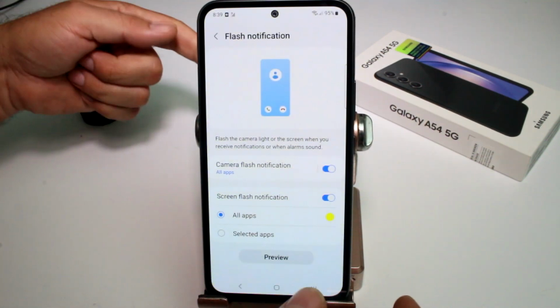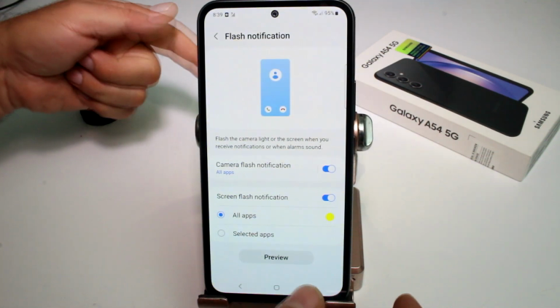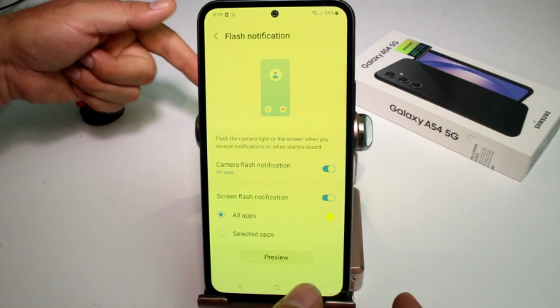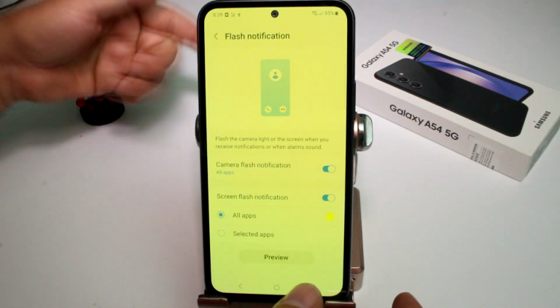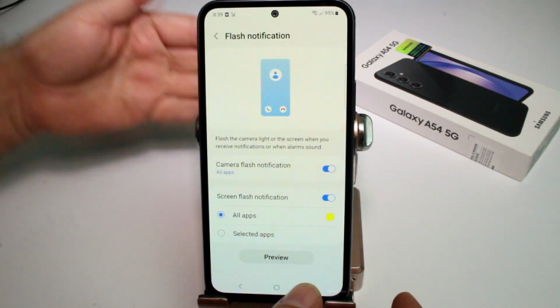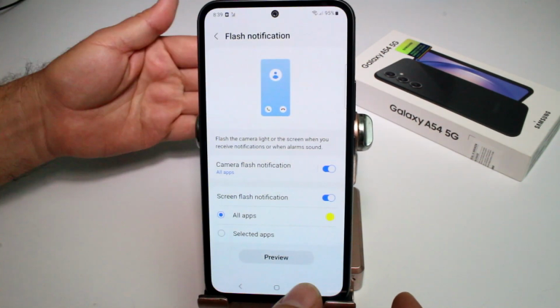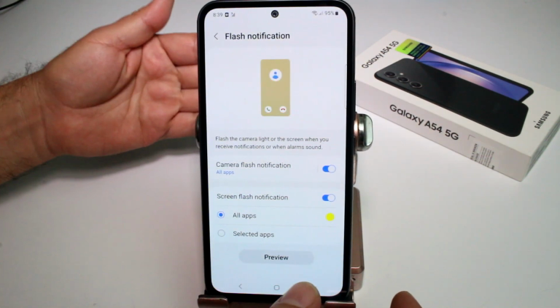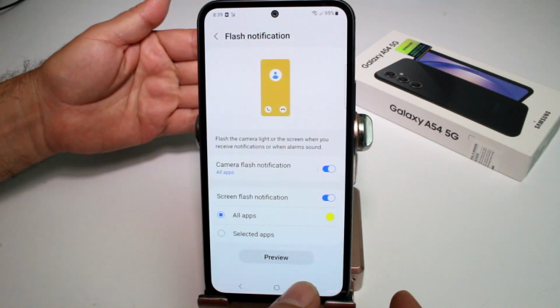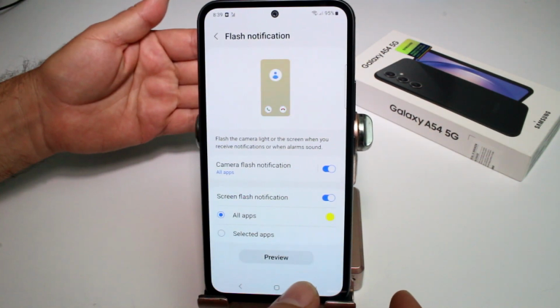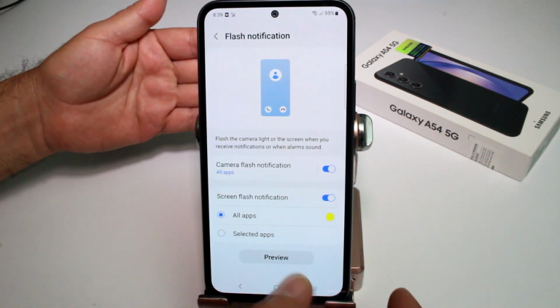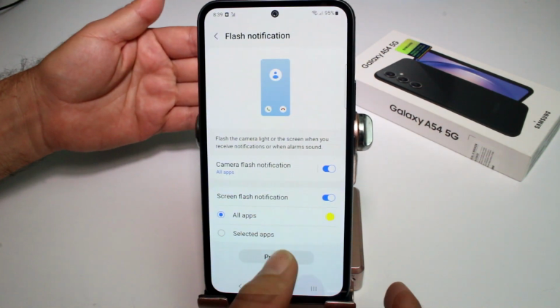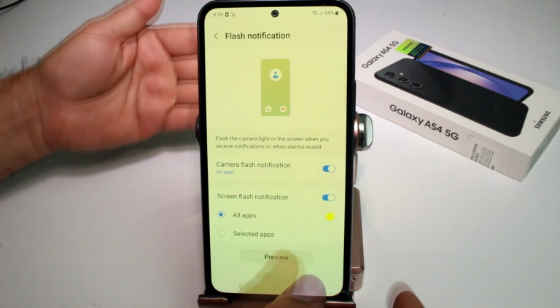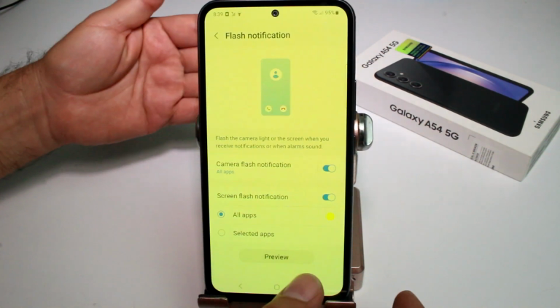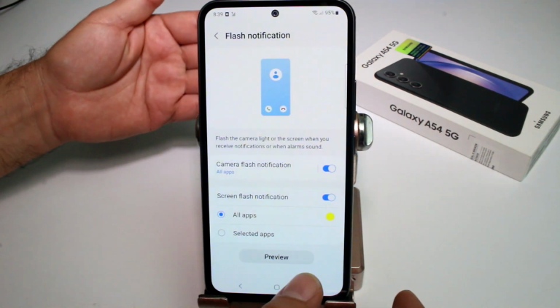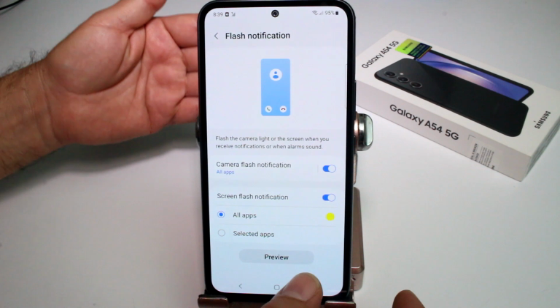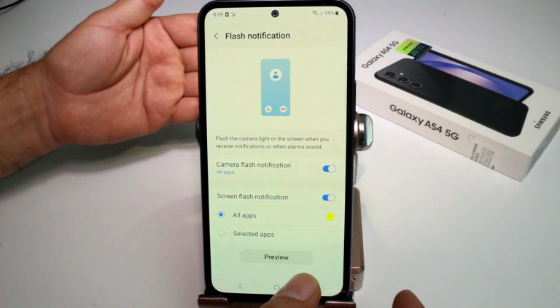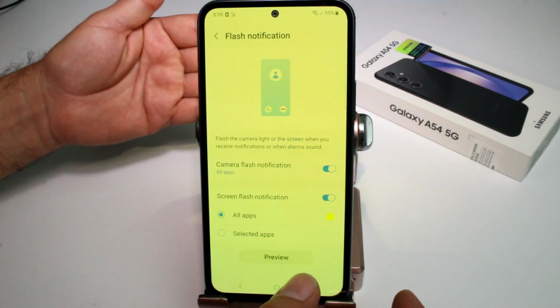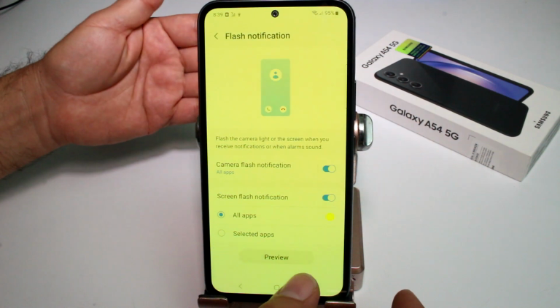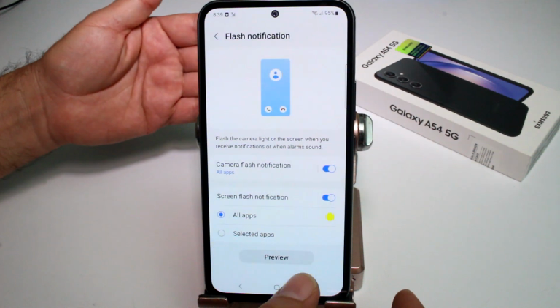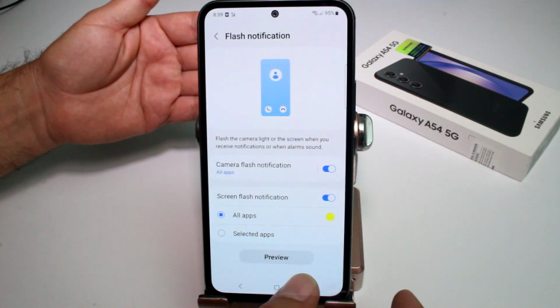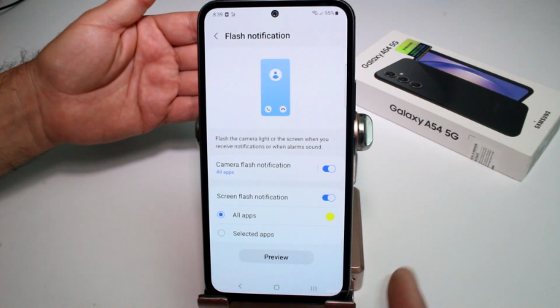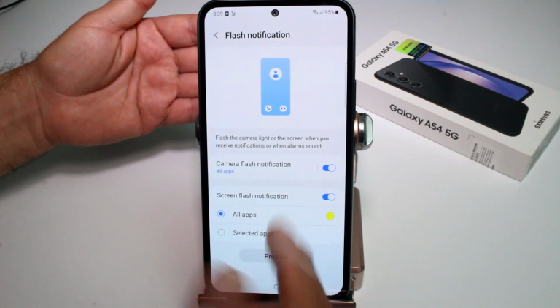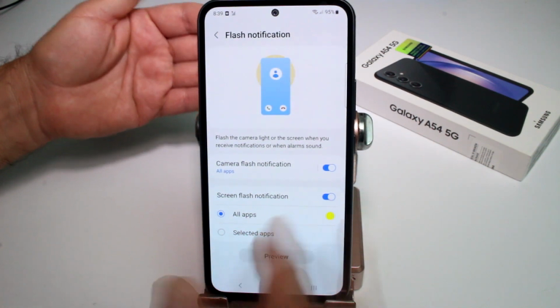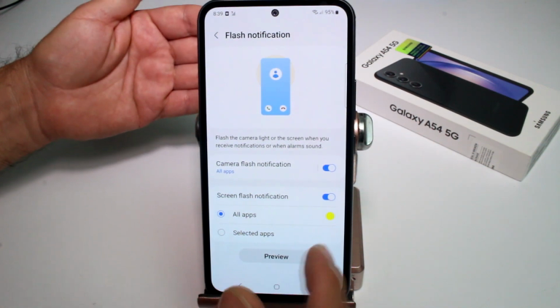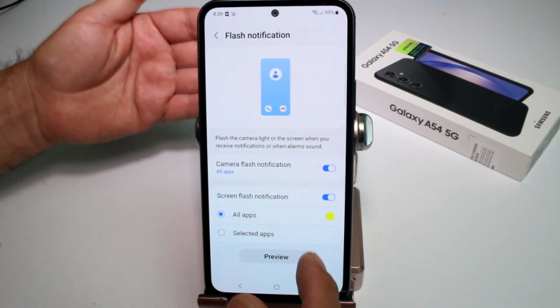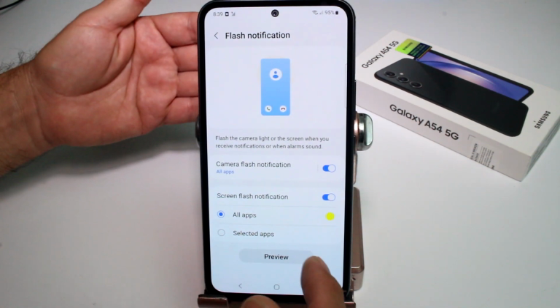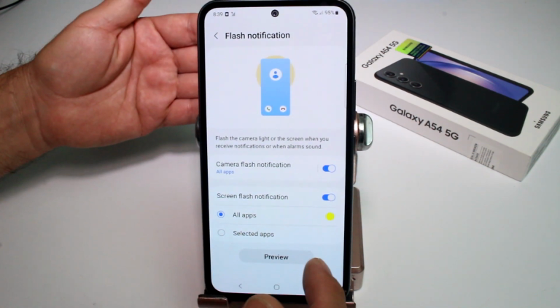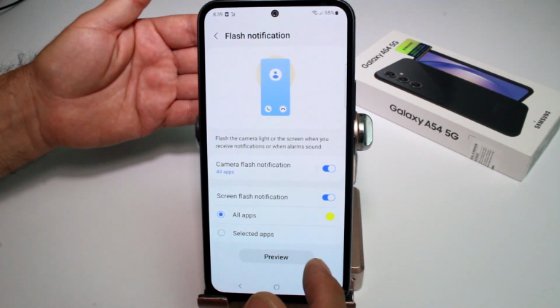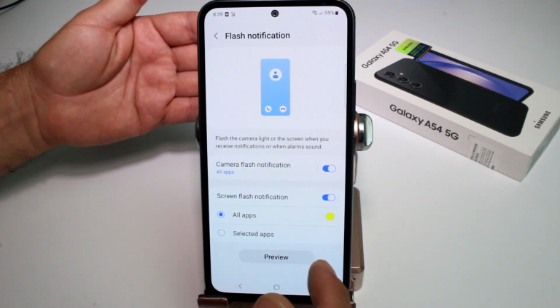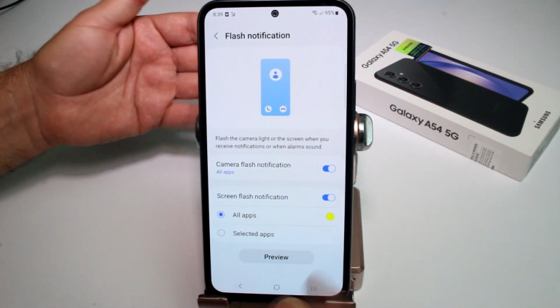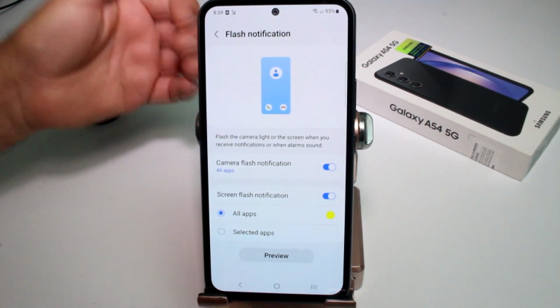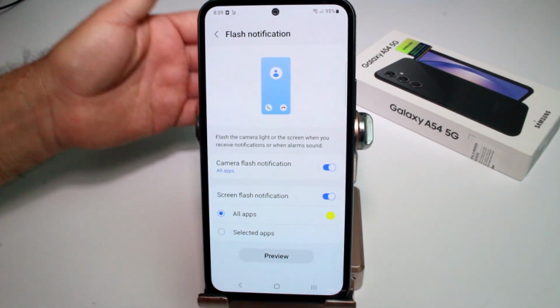If you select both options, you'll have flash notifications activated for both the rear camera flash and the screen. Let's do a preview — you can see the flash and the screen flashing at the same time.